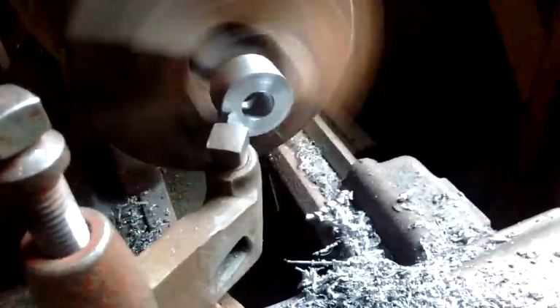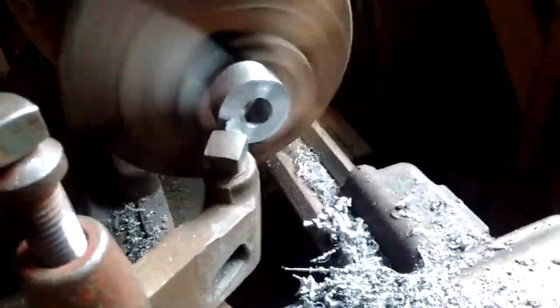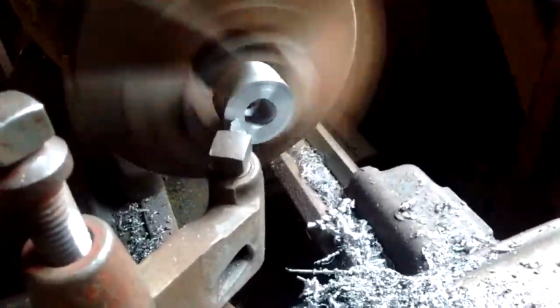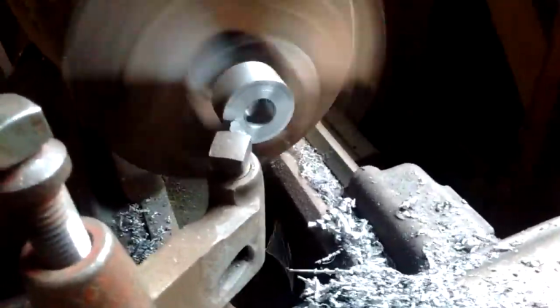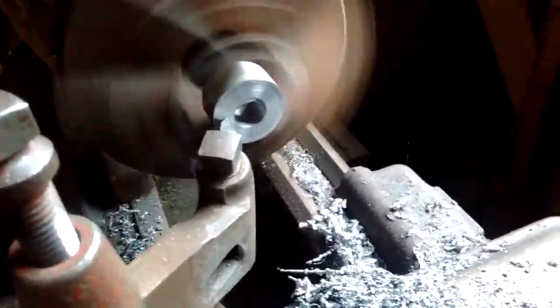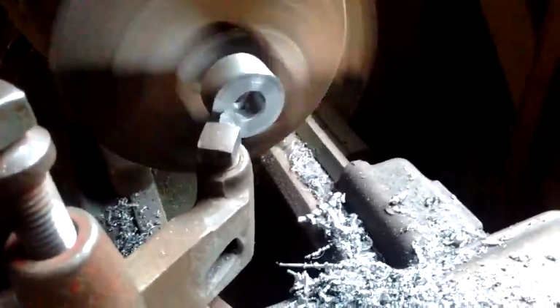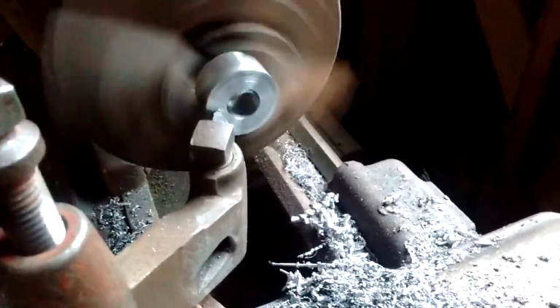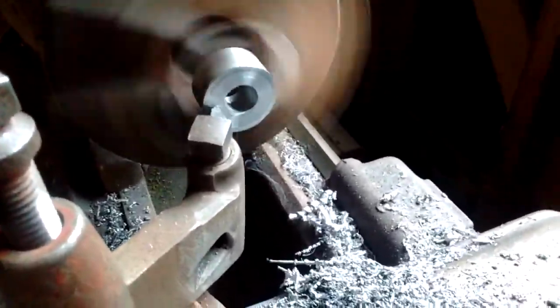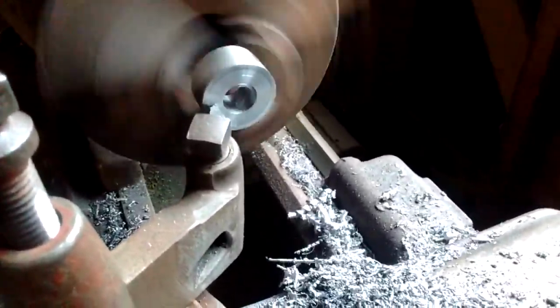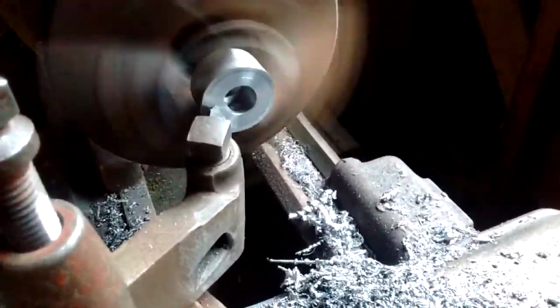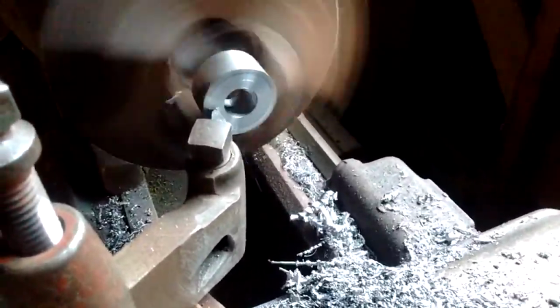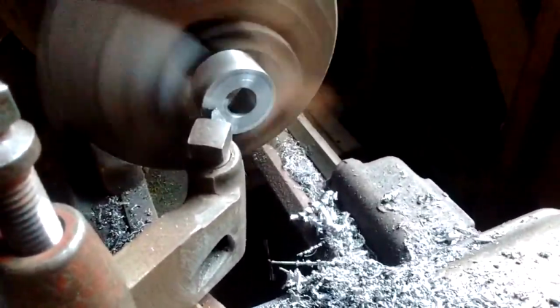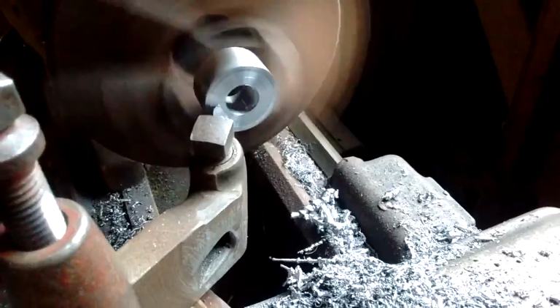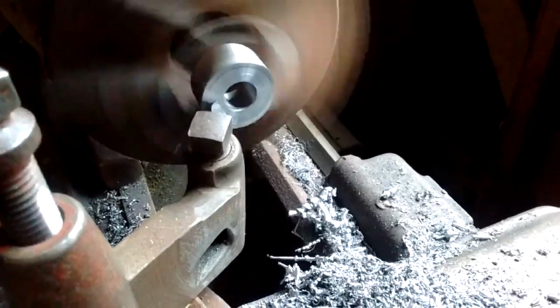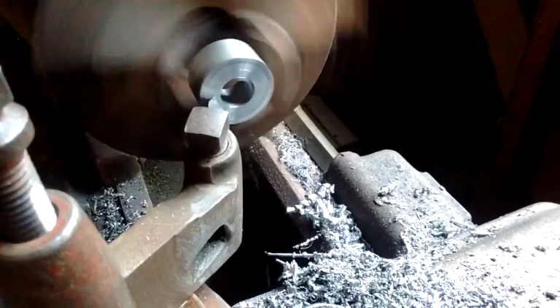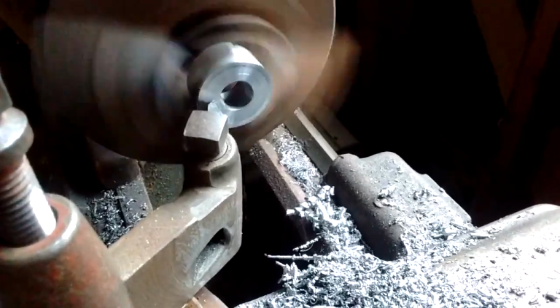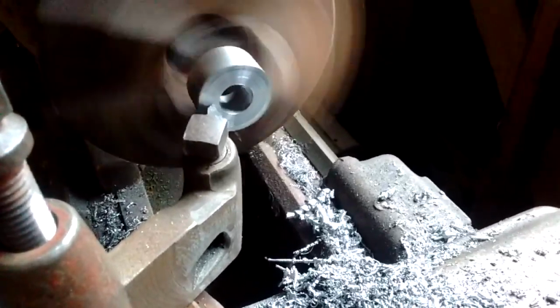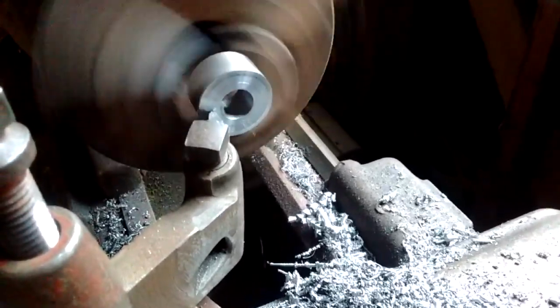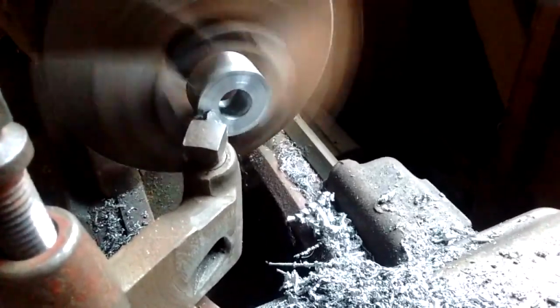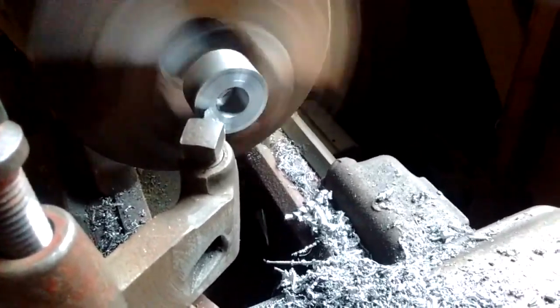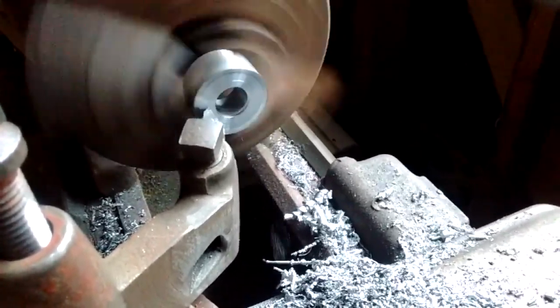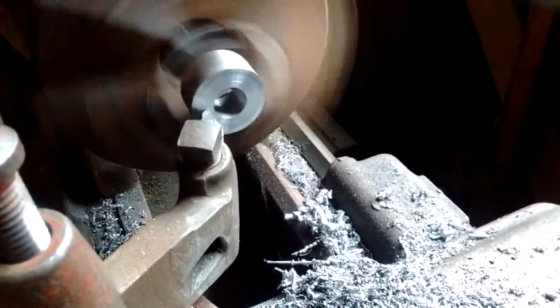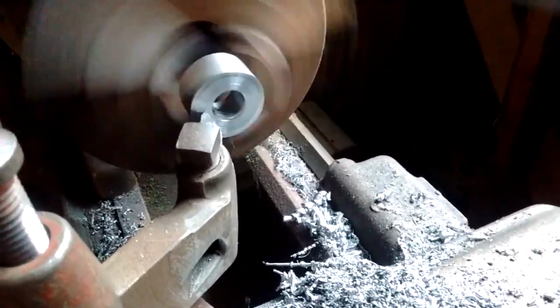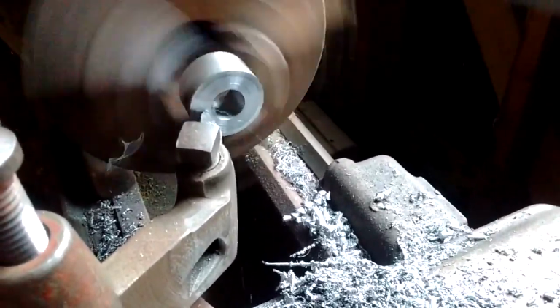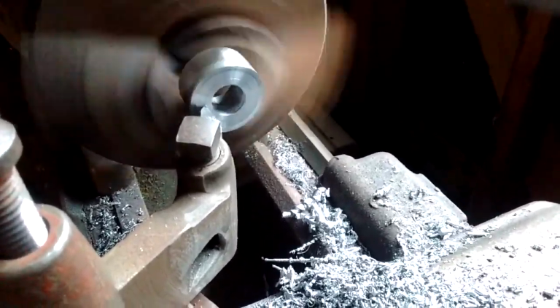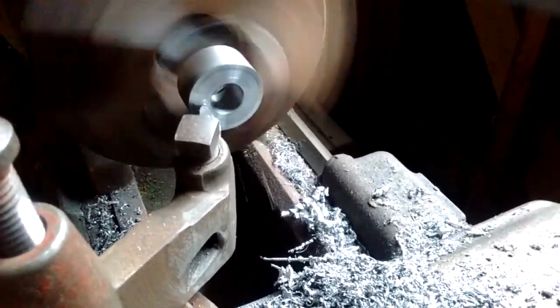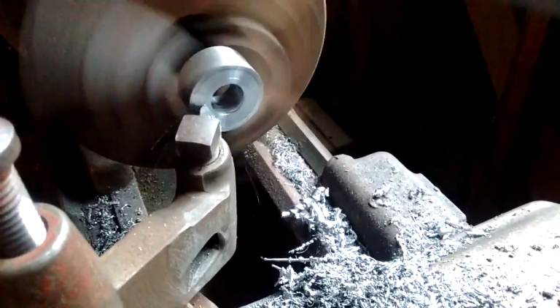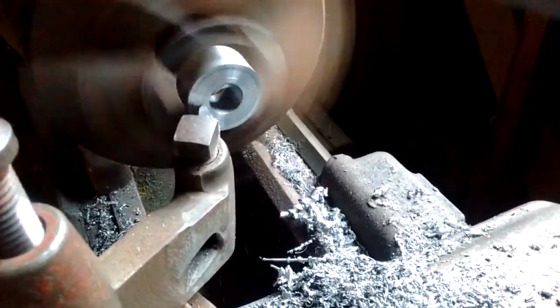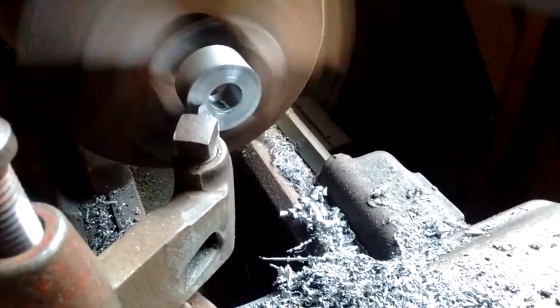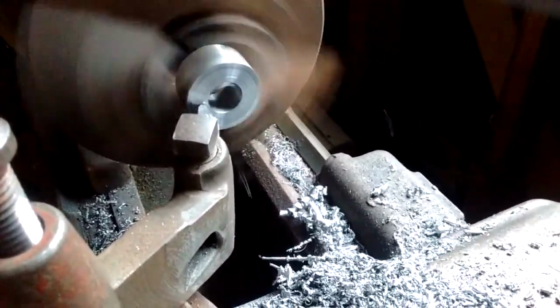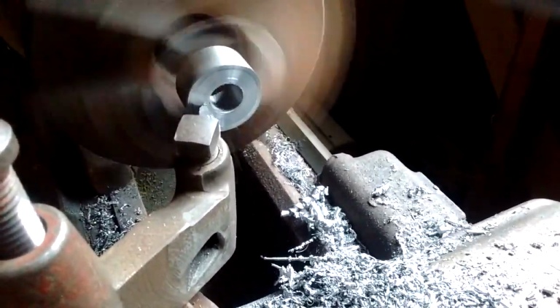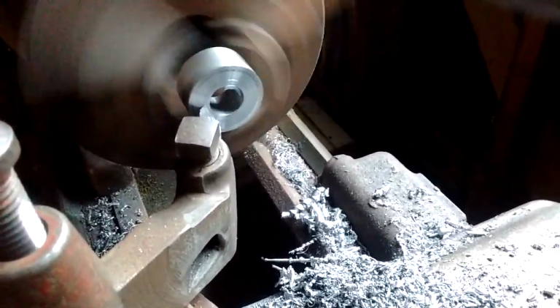Now I'm turning it over to the other side, facing it off, cleaning it up, and bringing it to the 650-100.